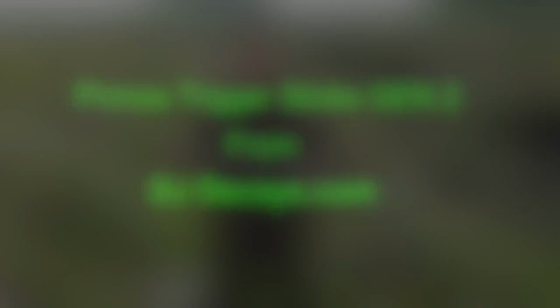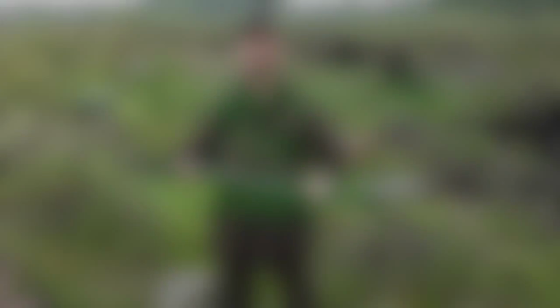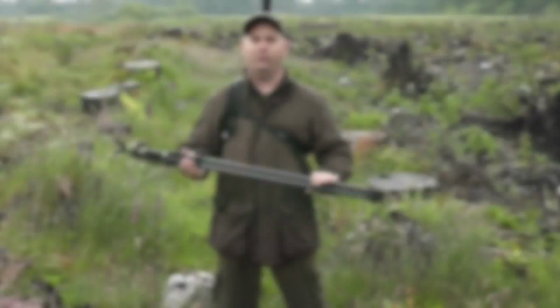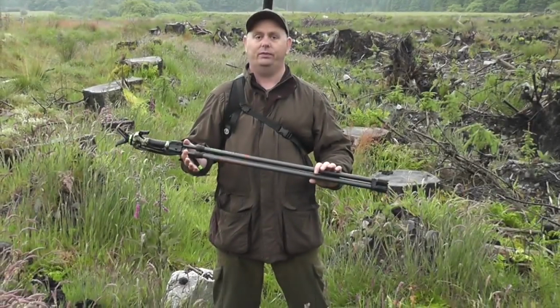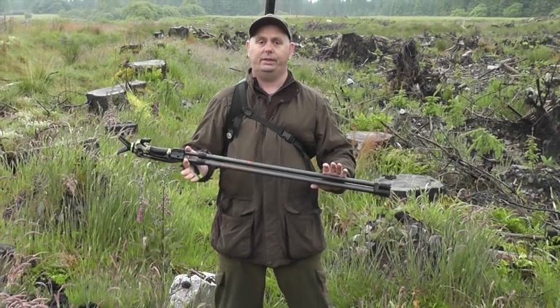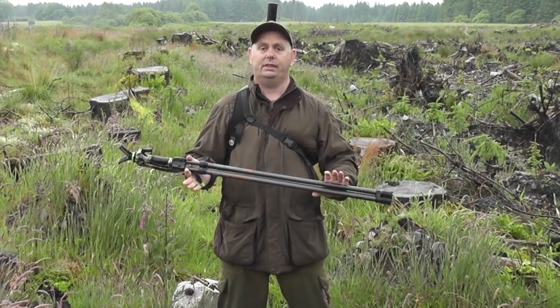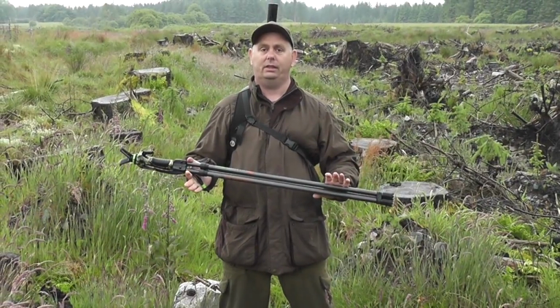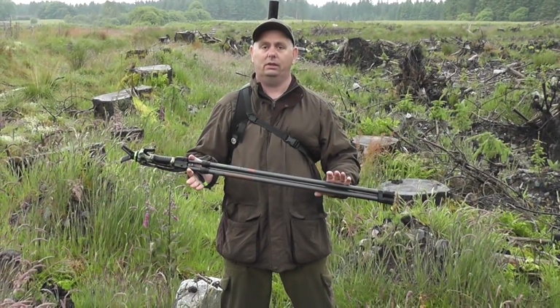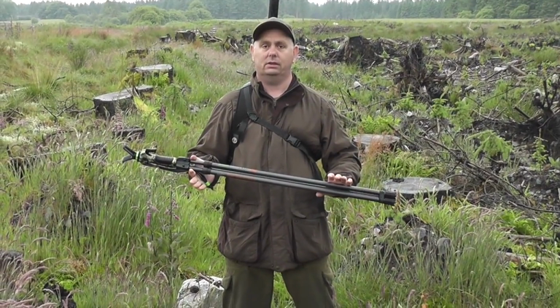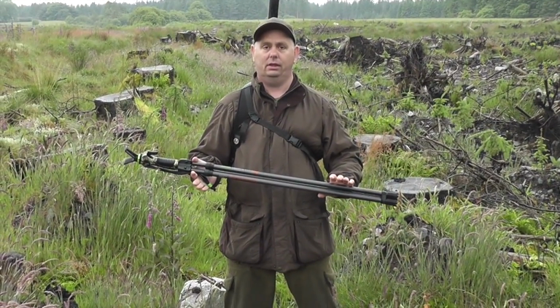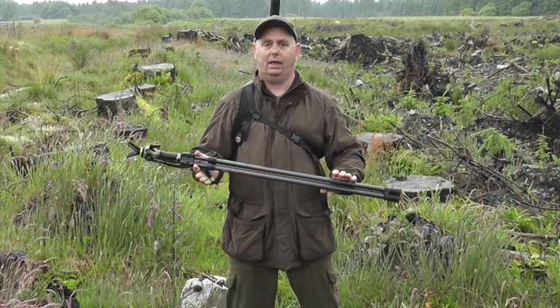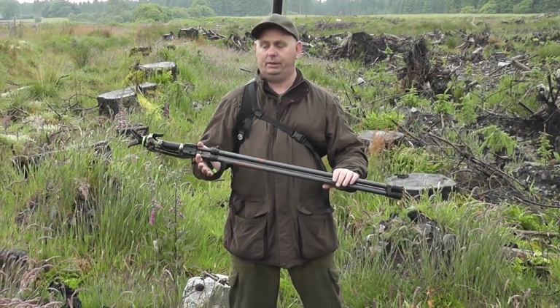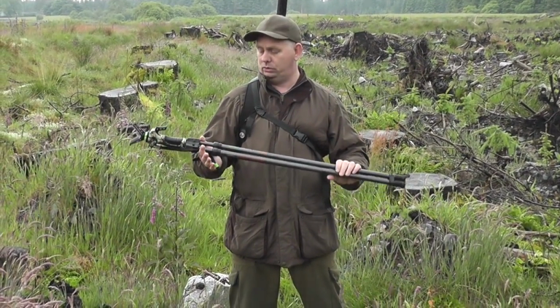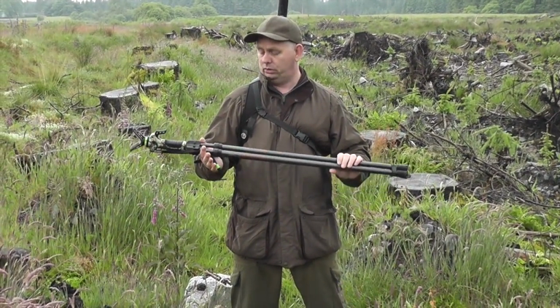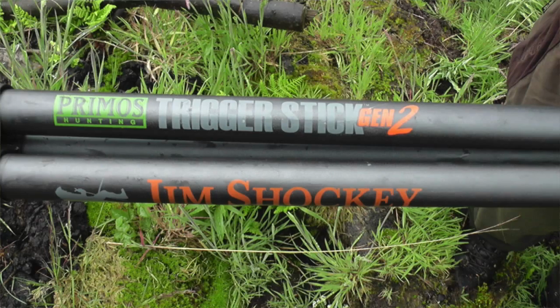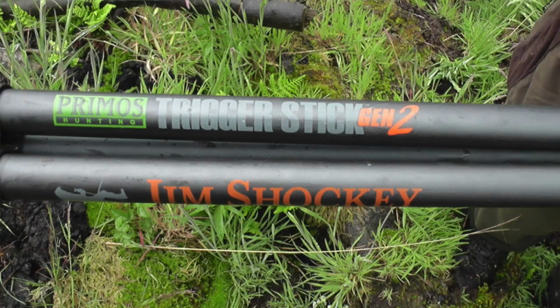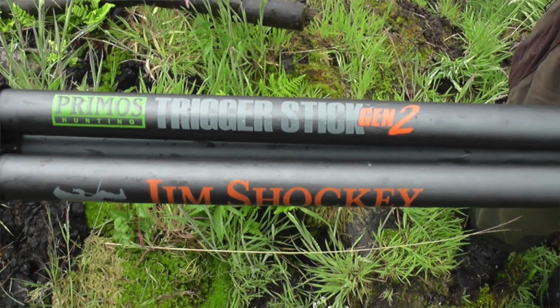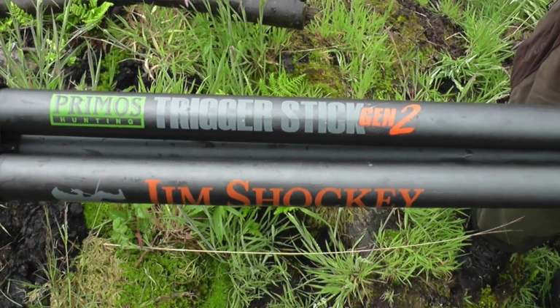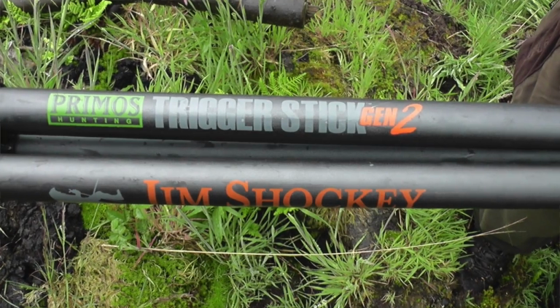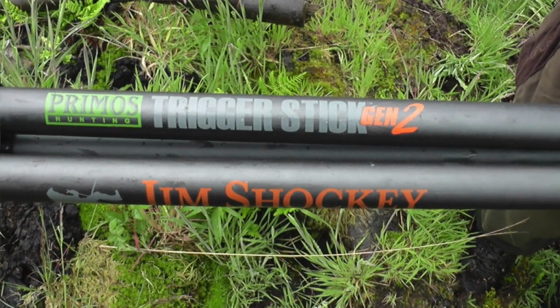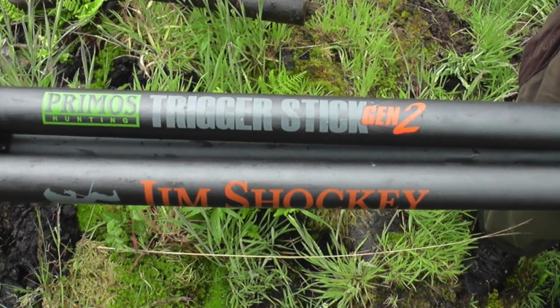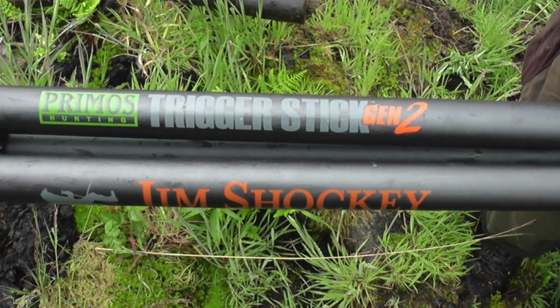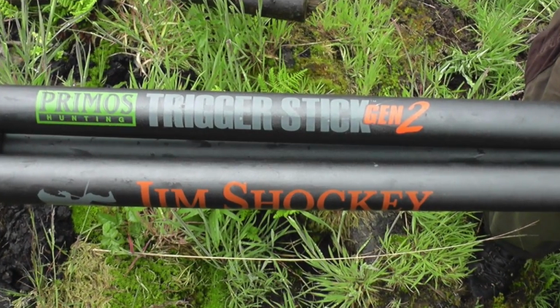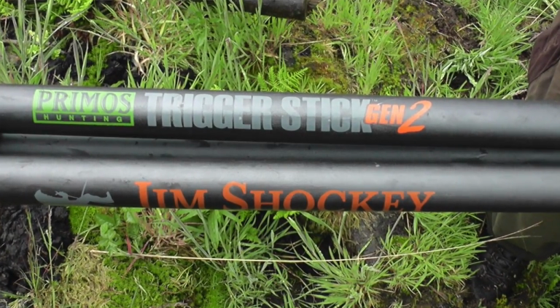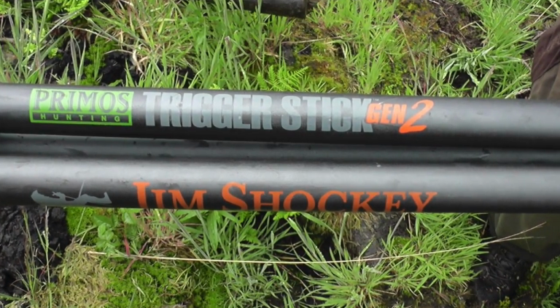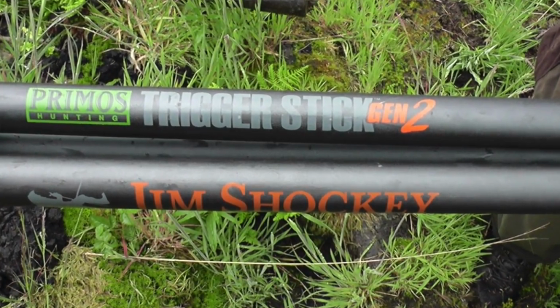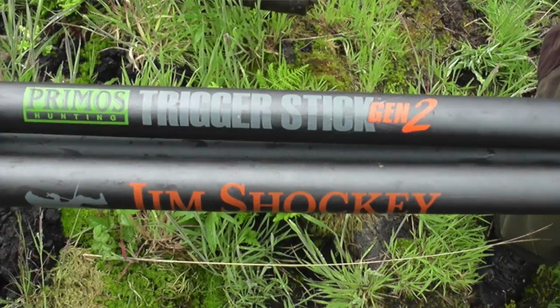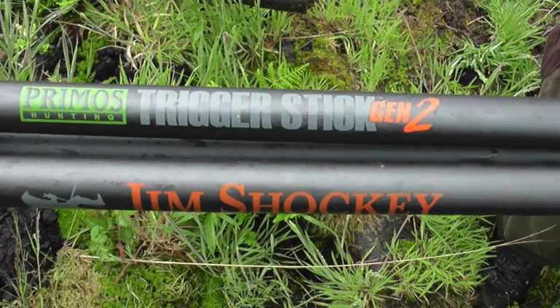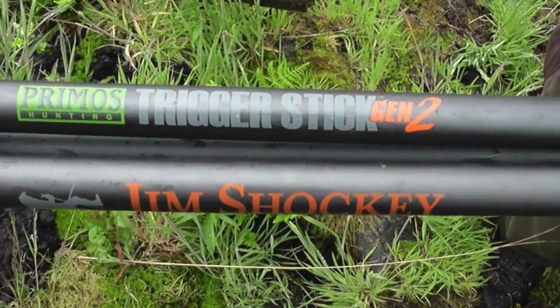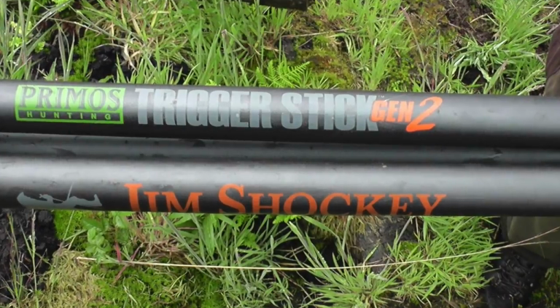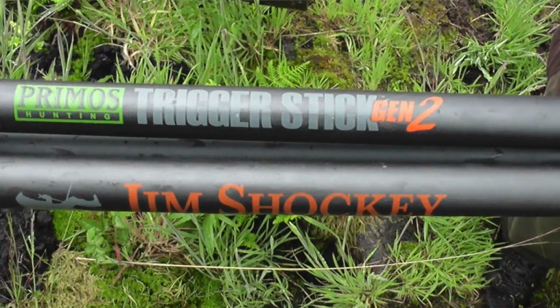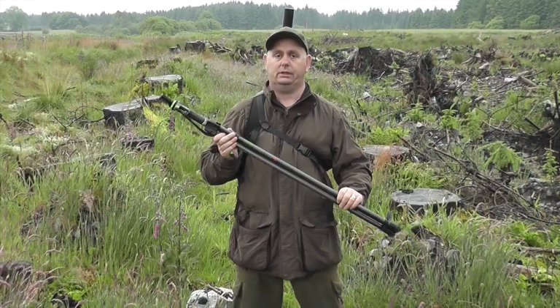Hi, I'm Gwyn from DJ Decons and I am here to show you a short promo video of the Primos Gen 2 Trigger Sticks.